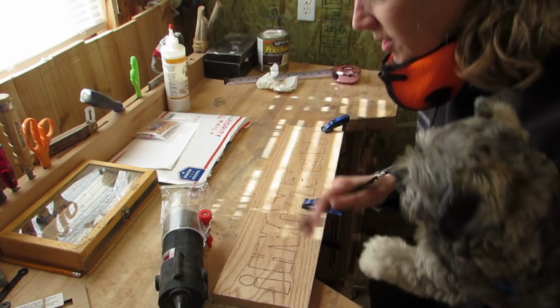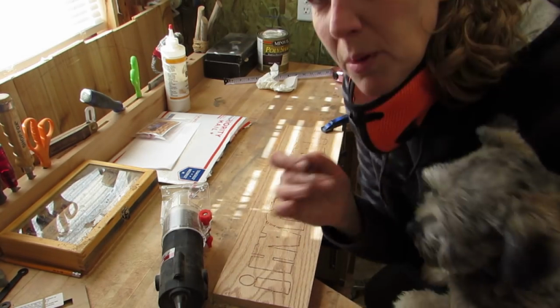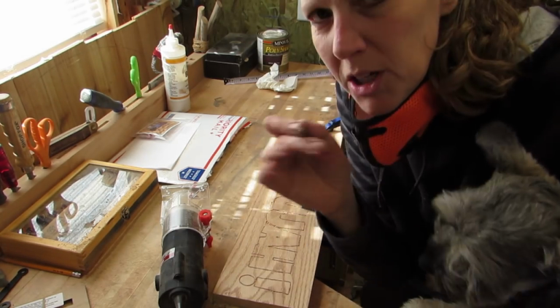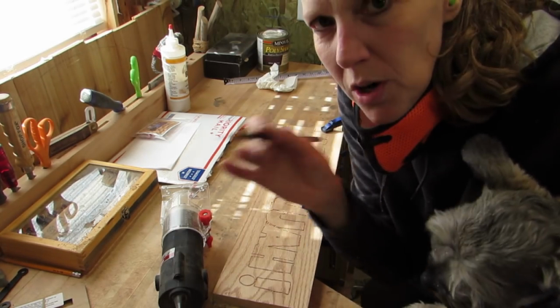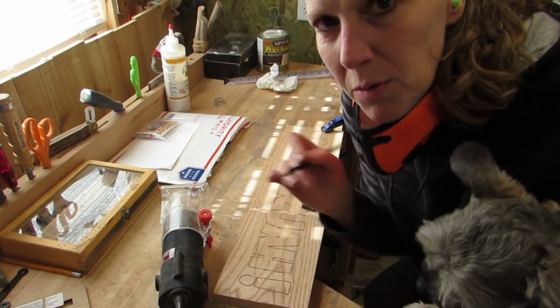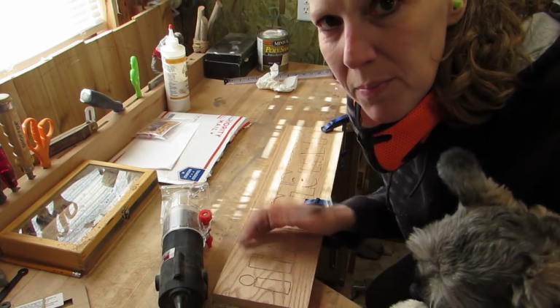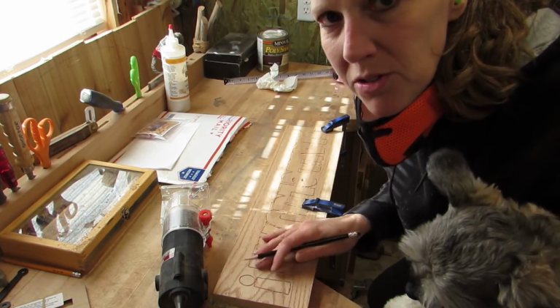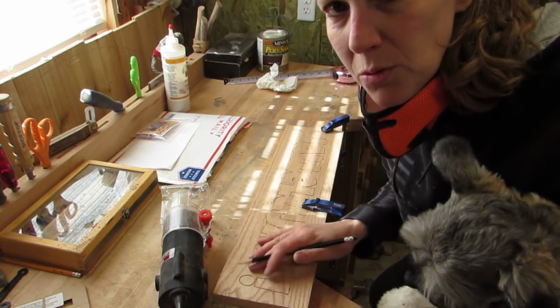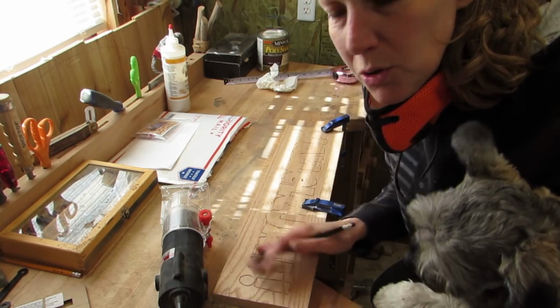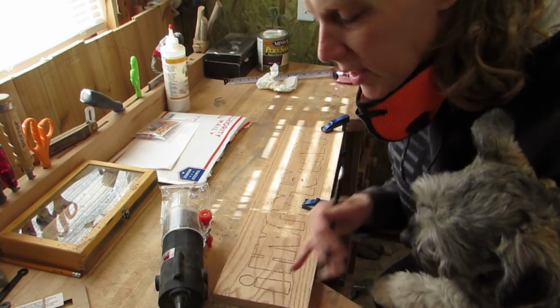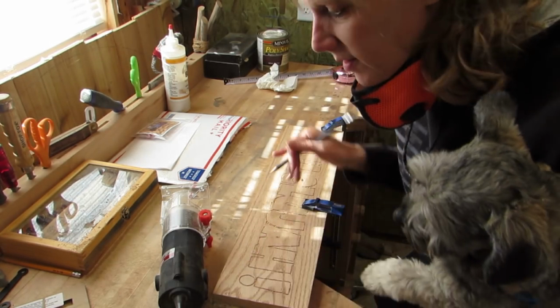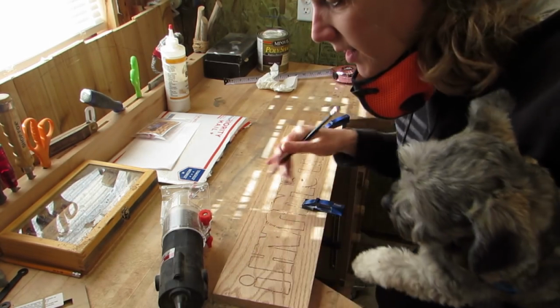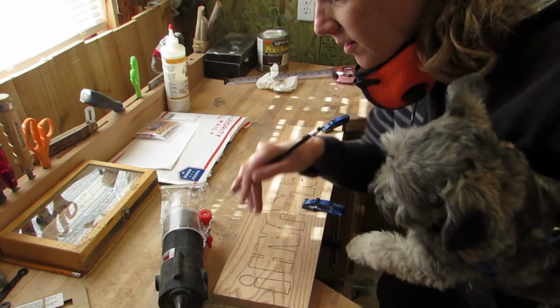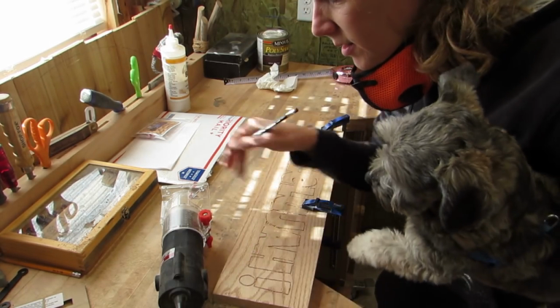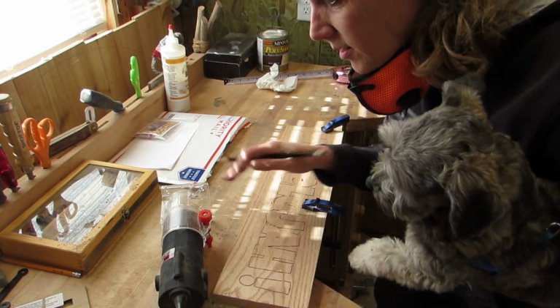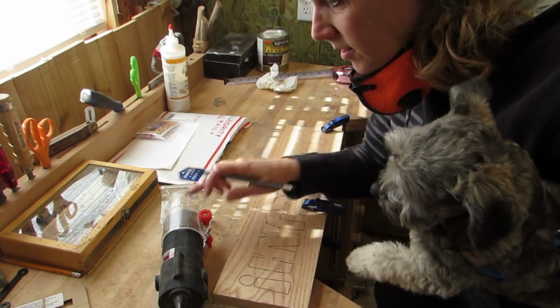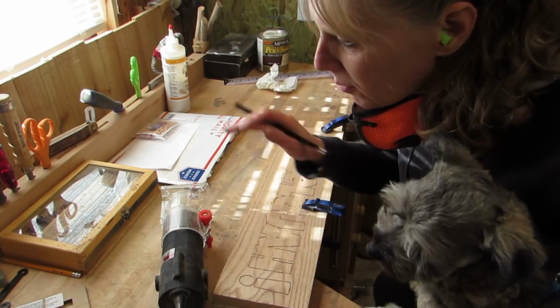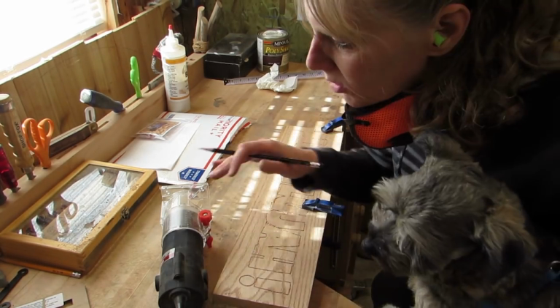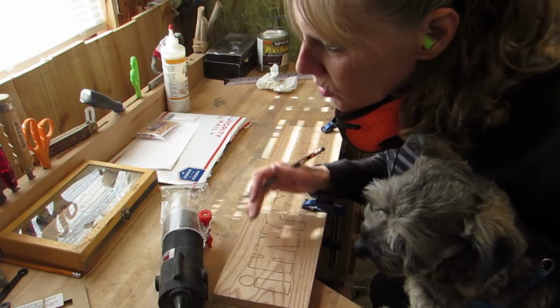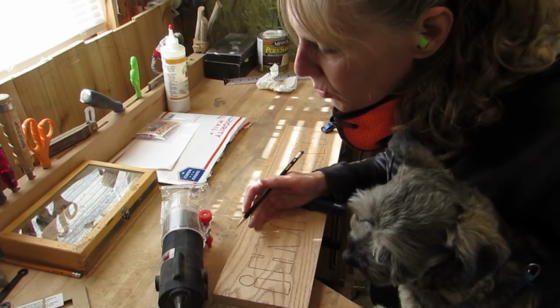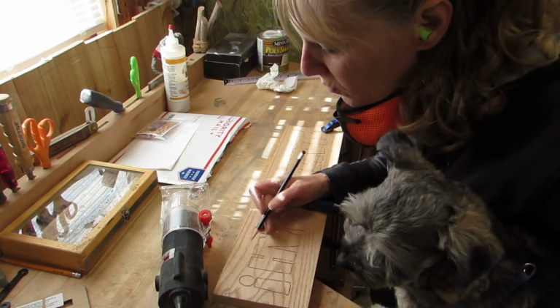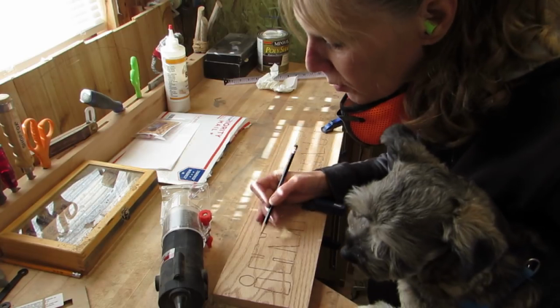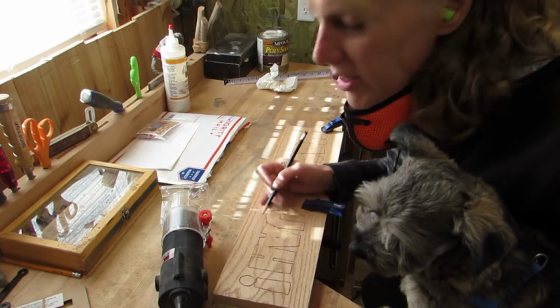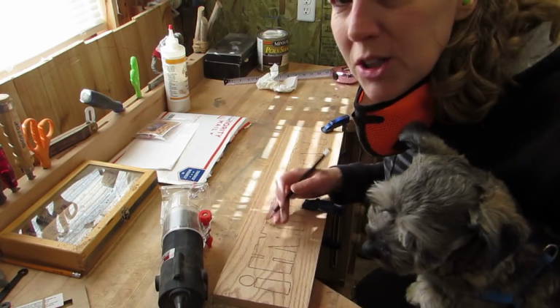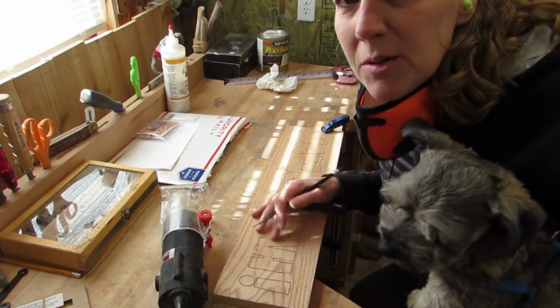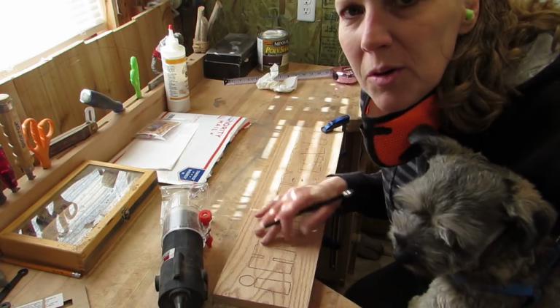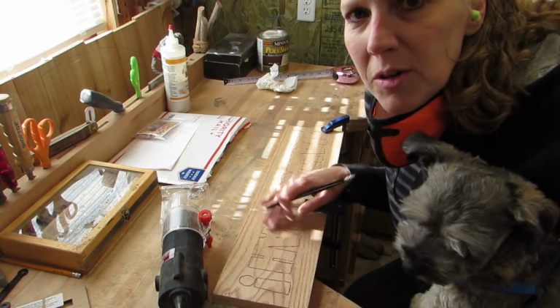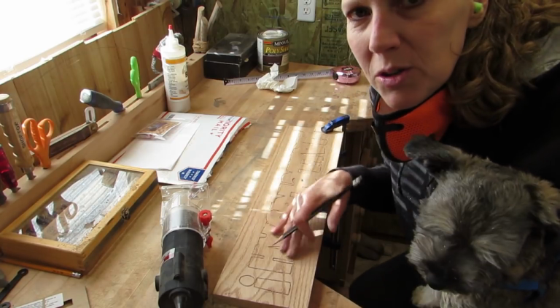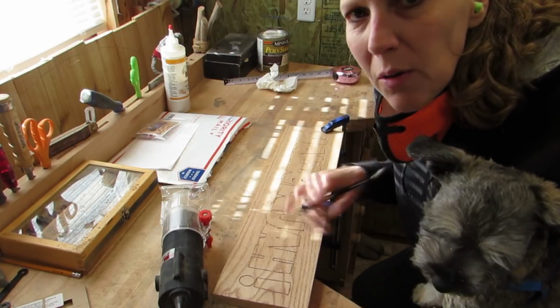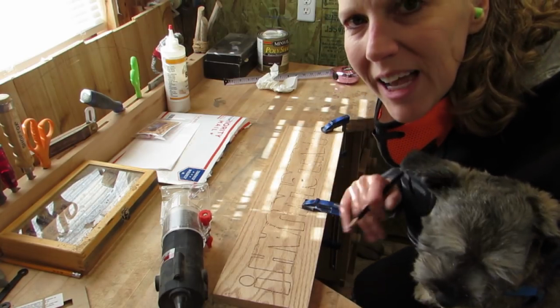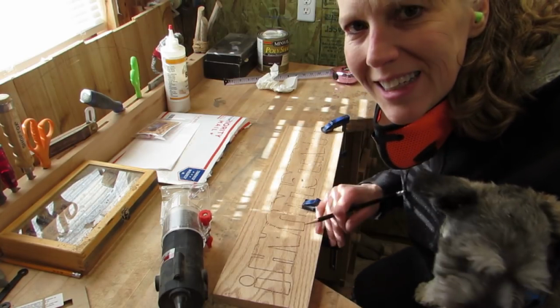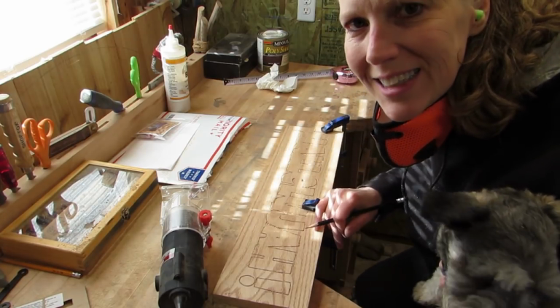I'm gonna put a border around this. I'm gonna draw it with my pencil real quick, and then I'm gonna use the profile bit to outline it.